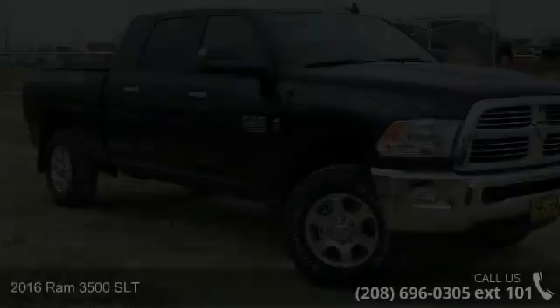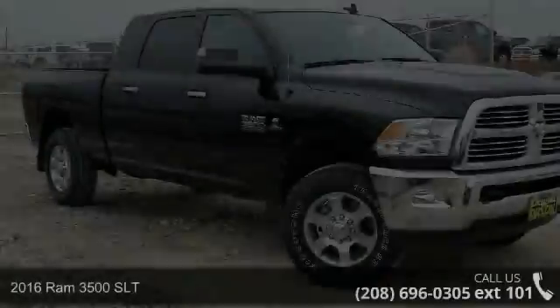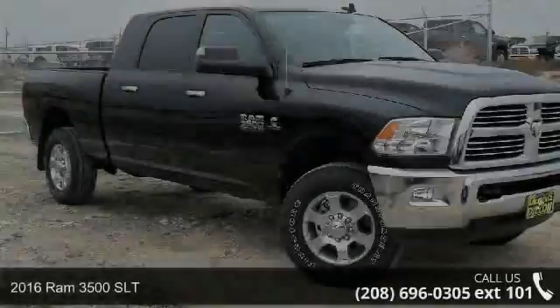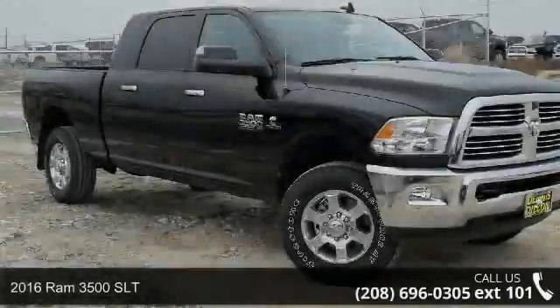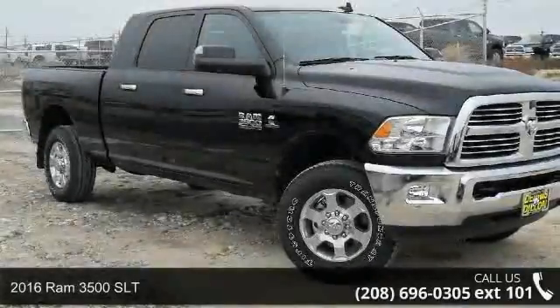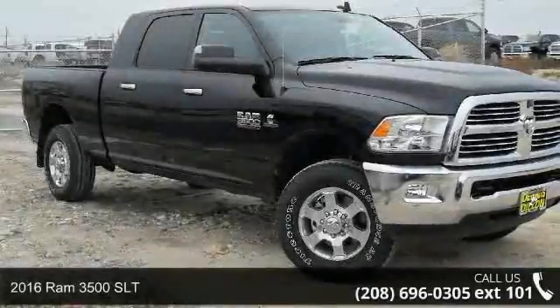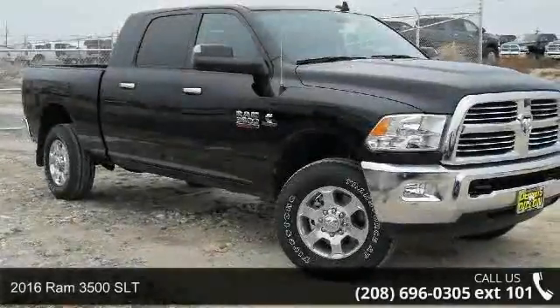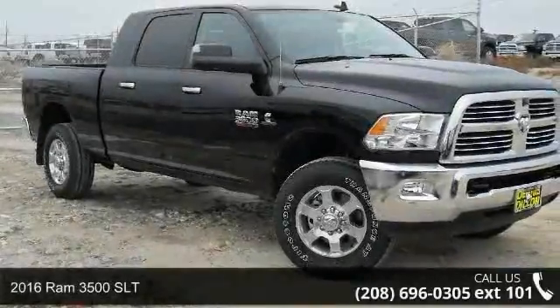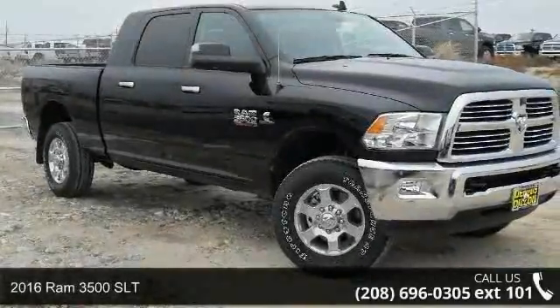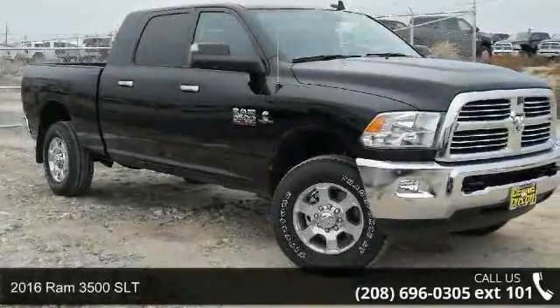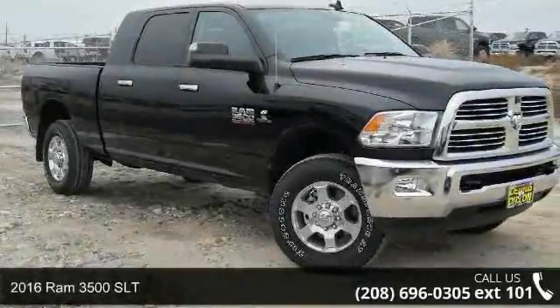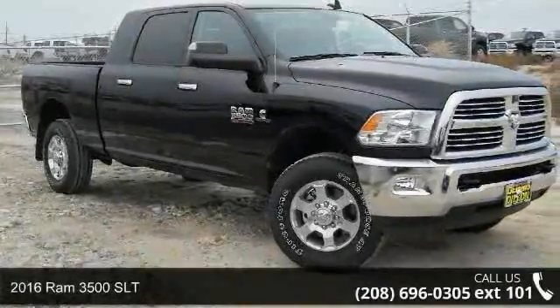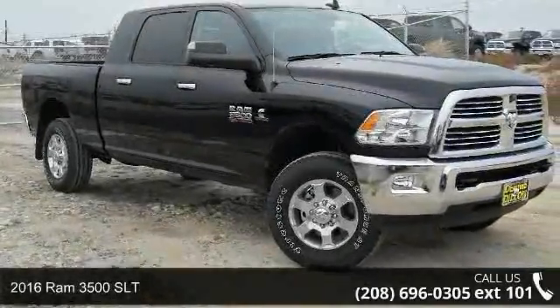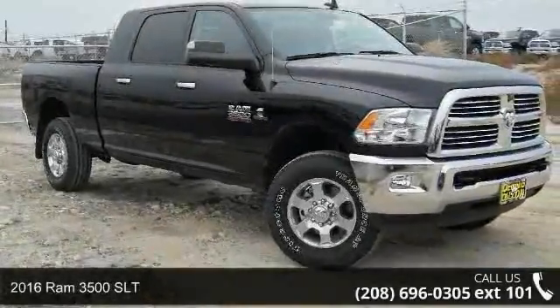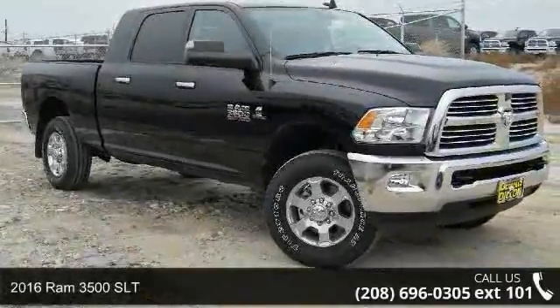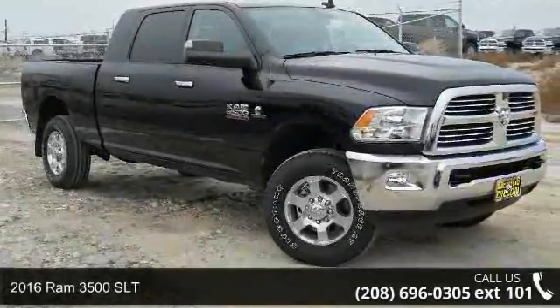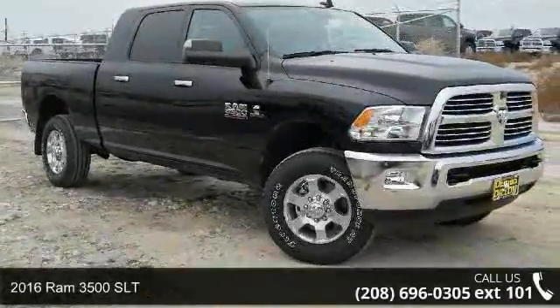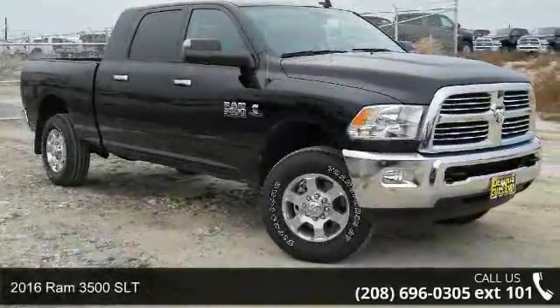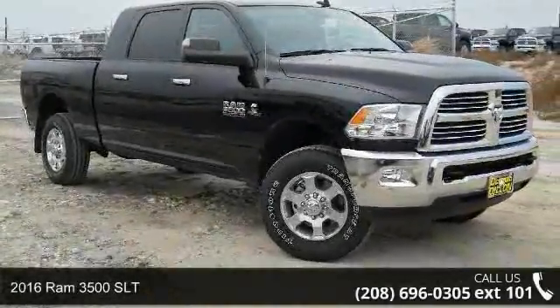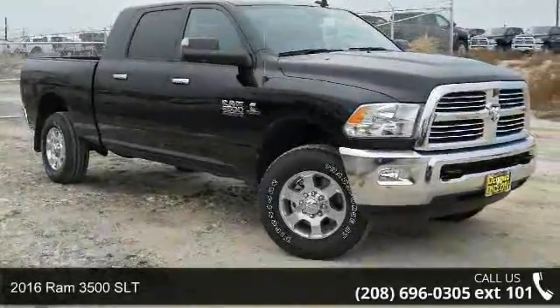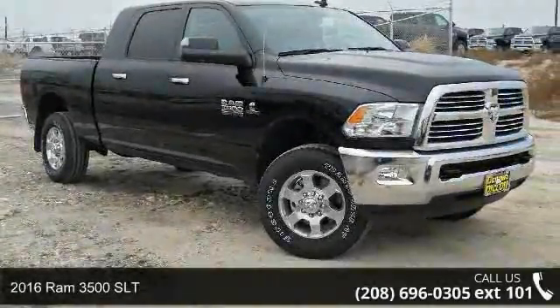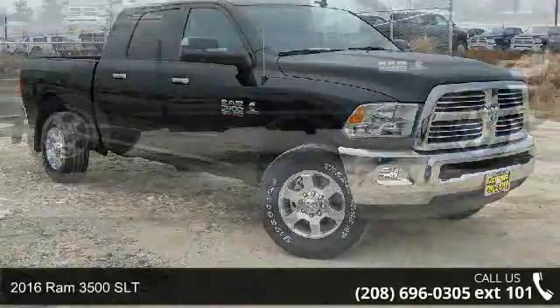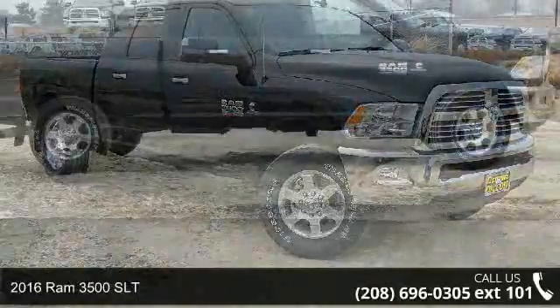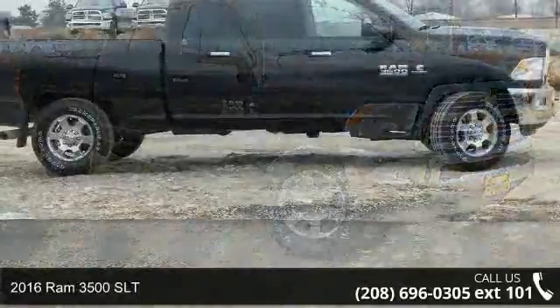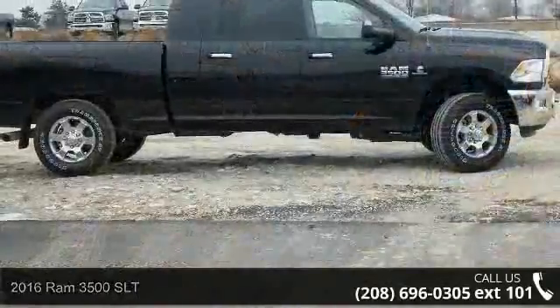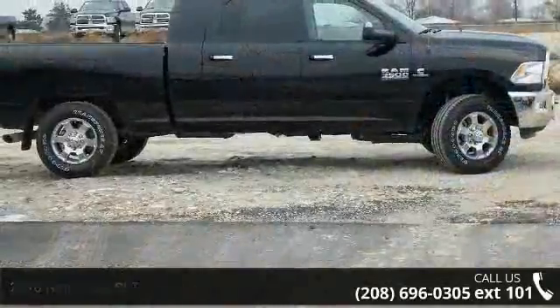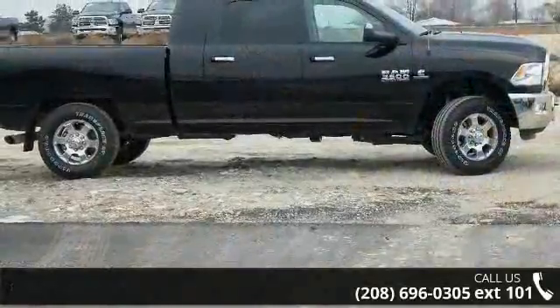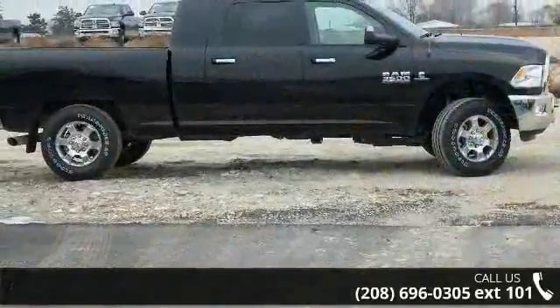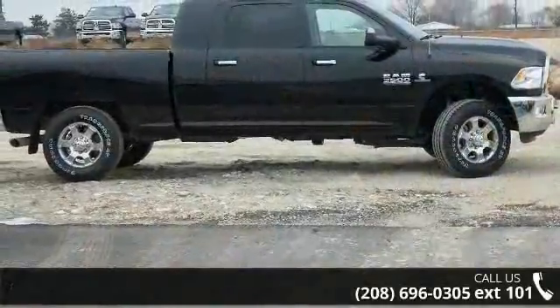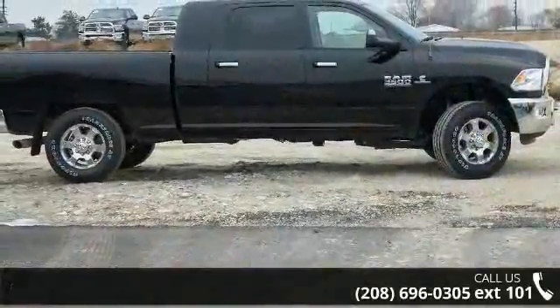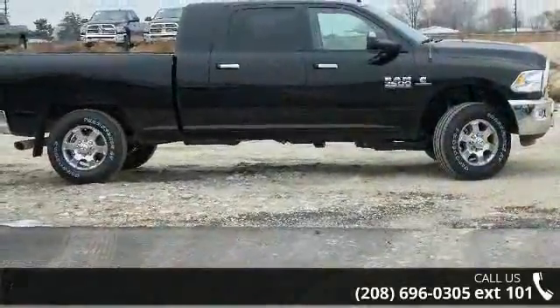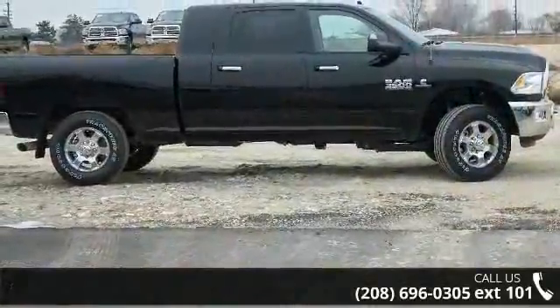Presenting the 2016 Ram 3500 SLT. If you are looking for a first-rate auto, this one could be yours today.